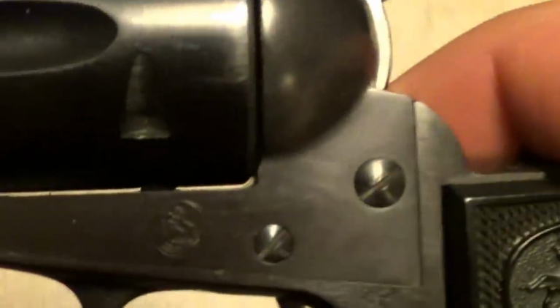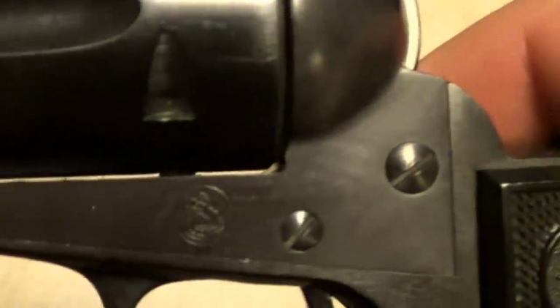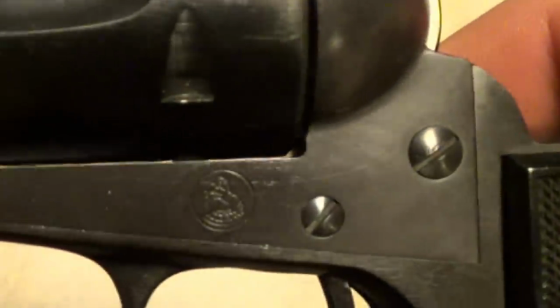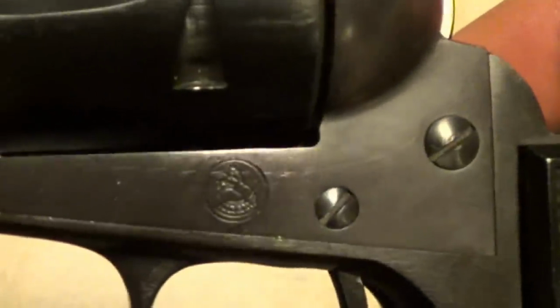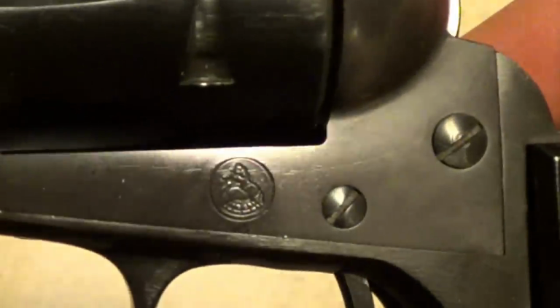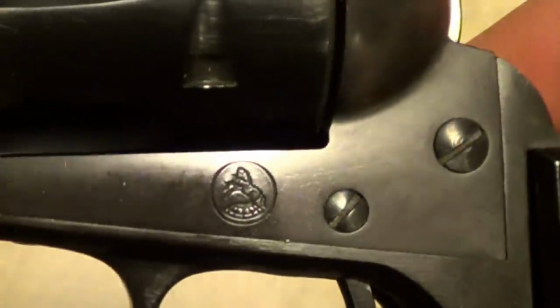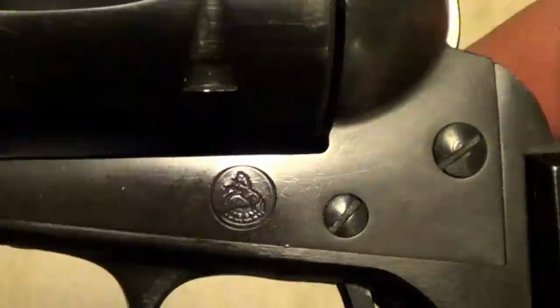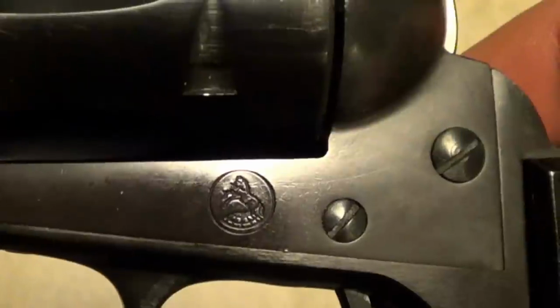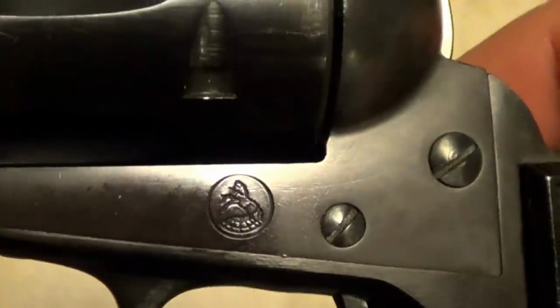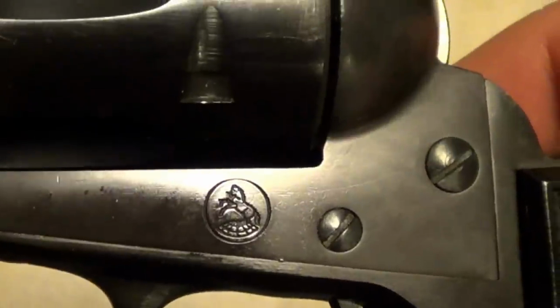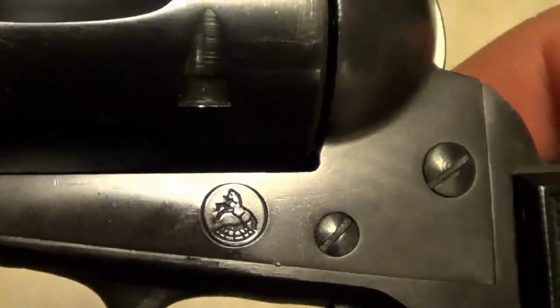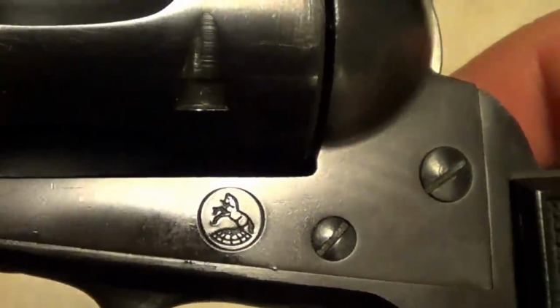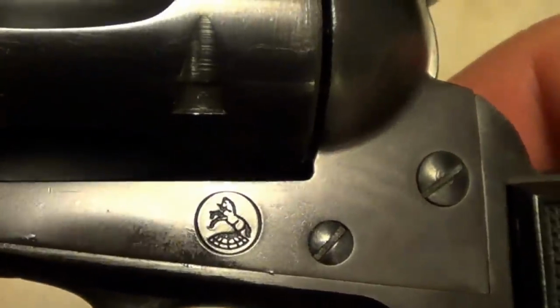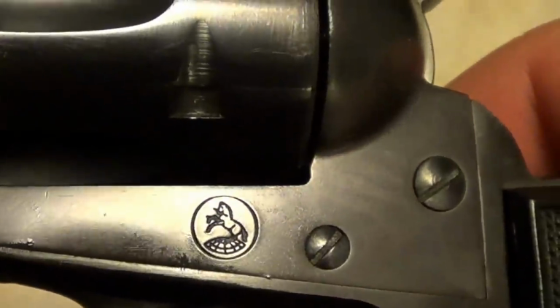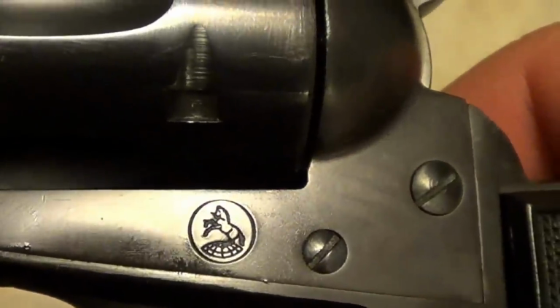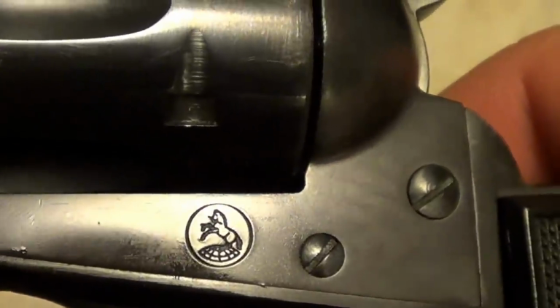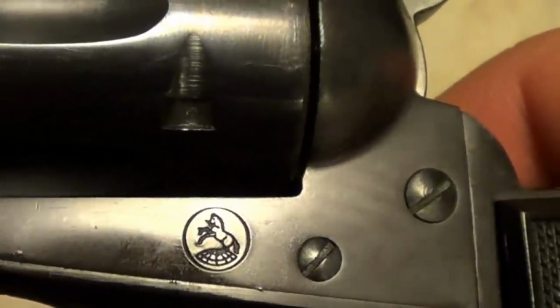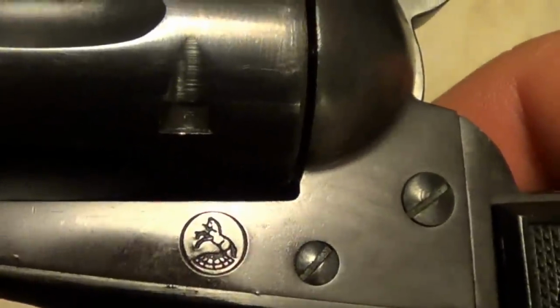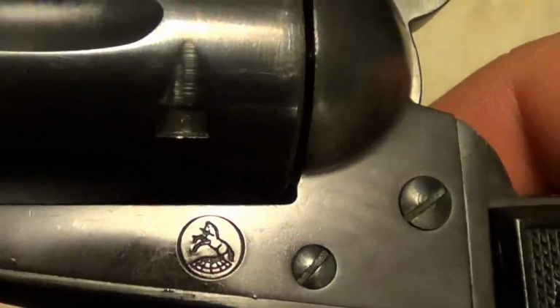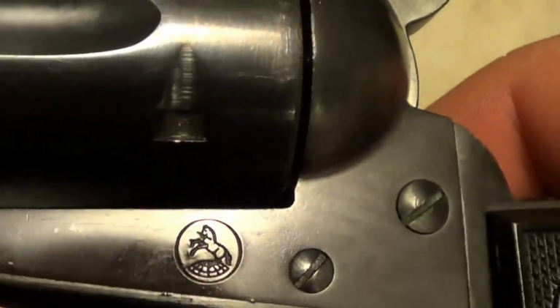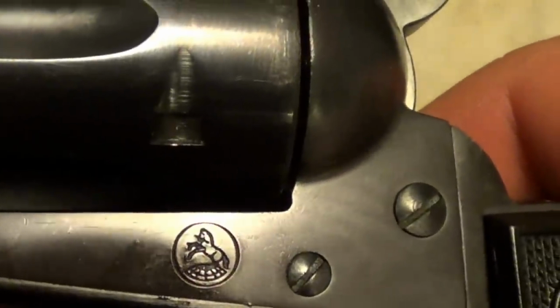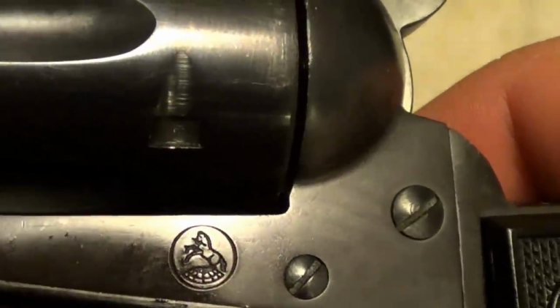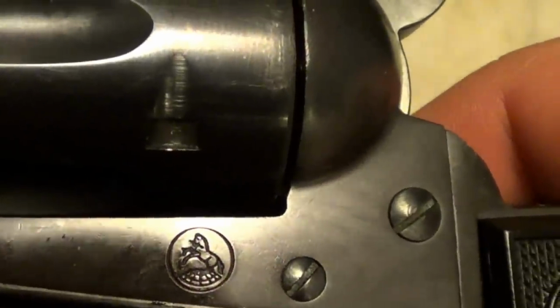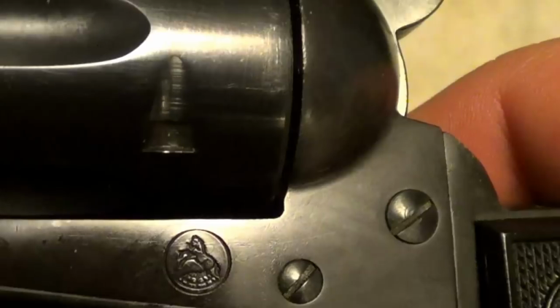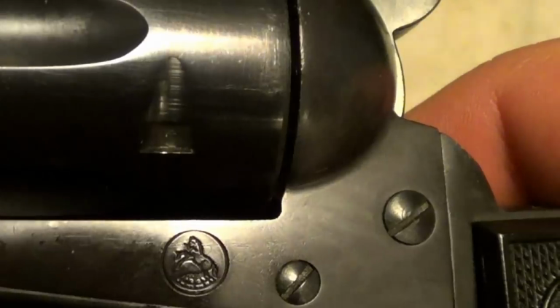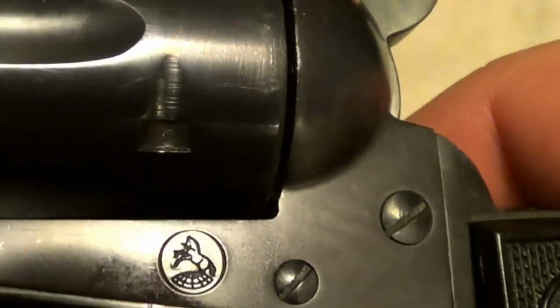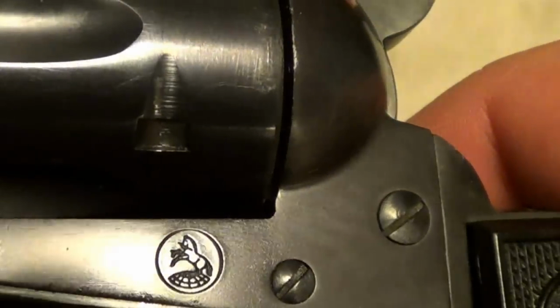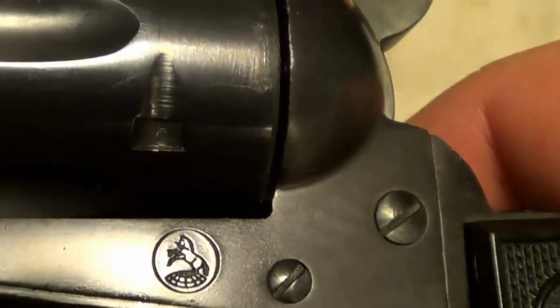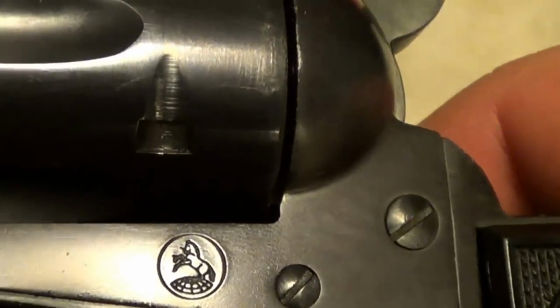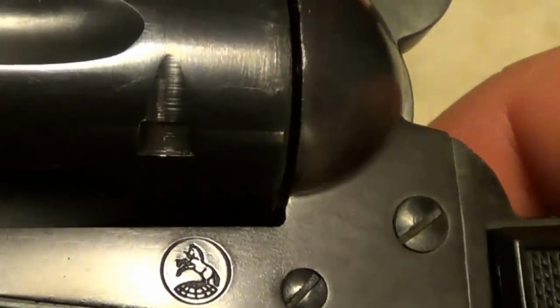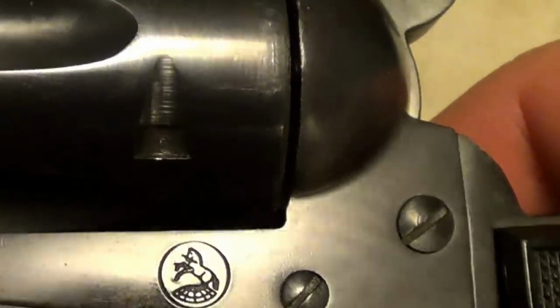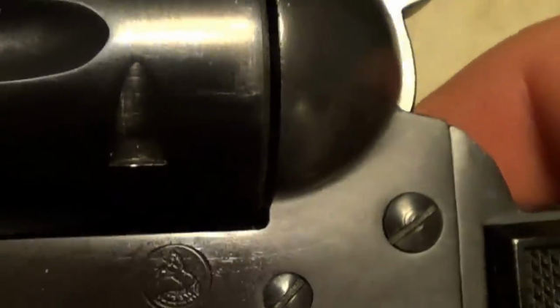That's the little Colt pony — and unlike most of them, this one's got a circle around the pony.